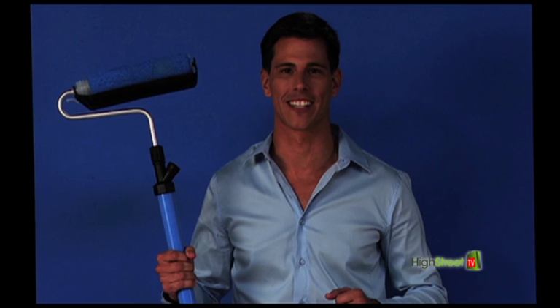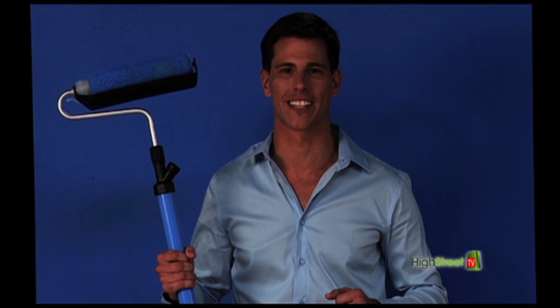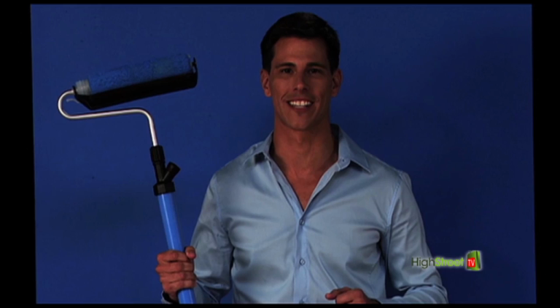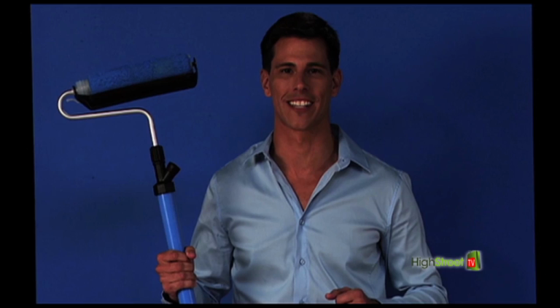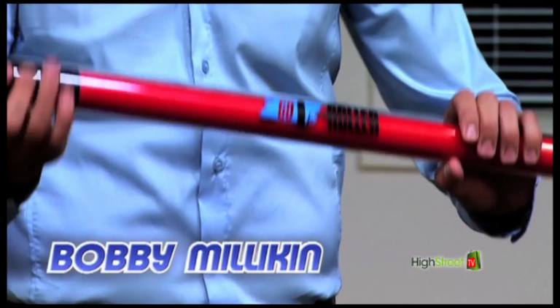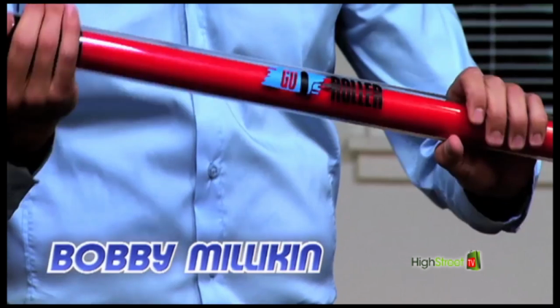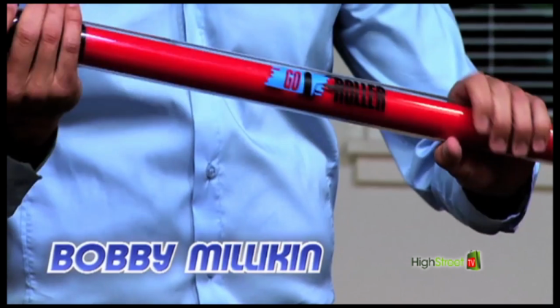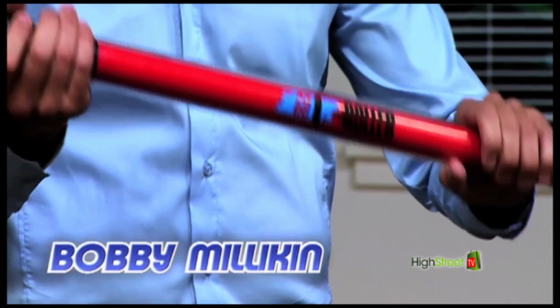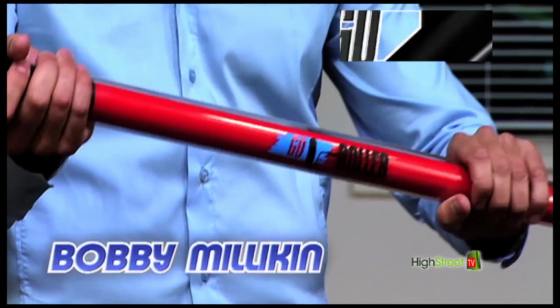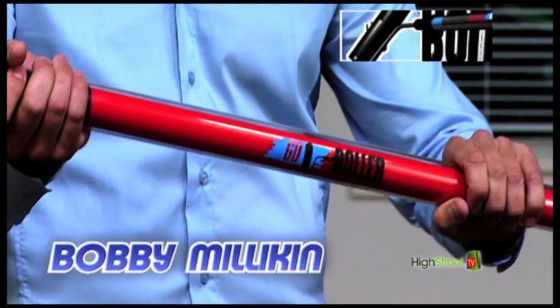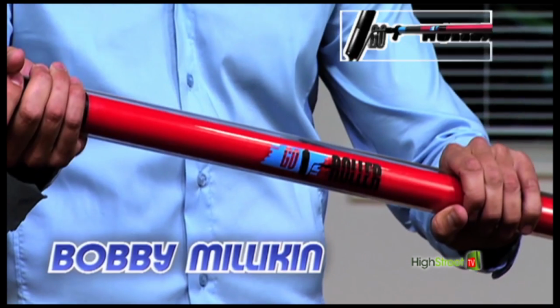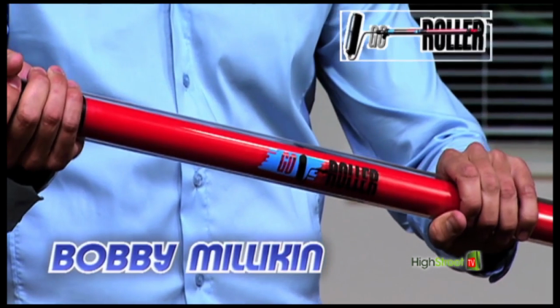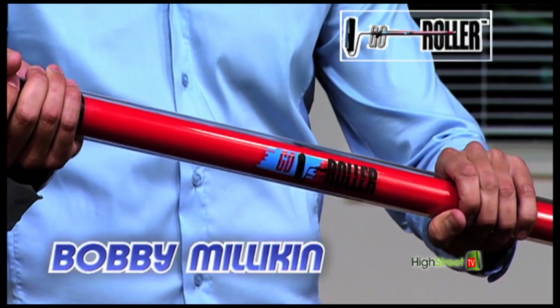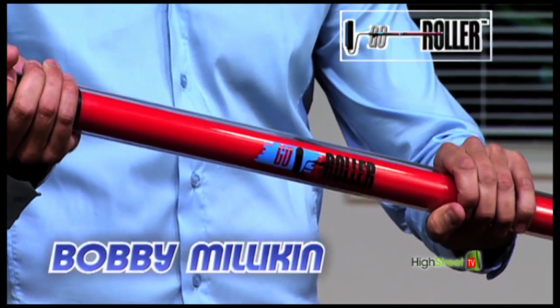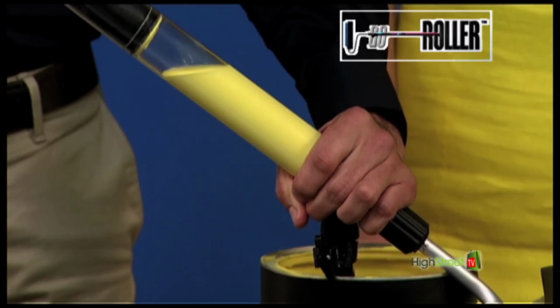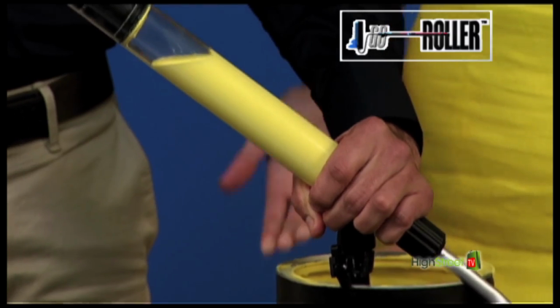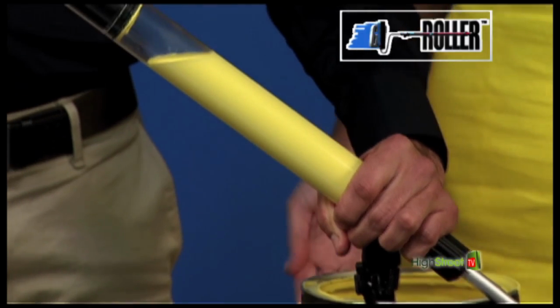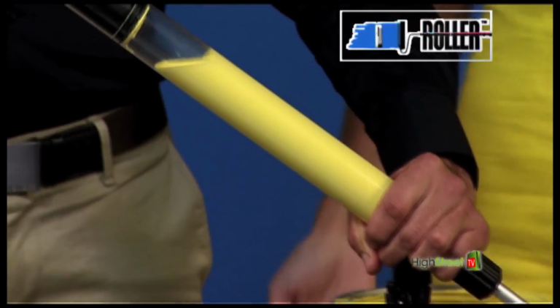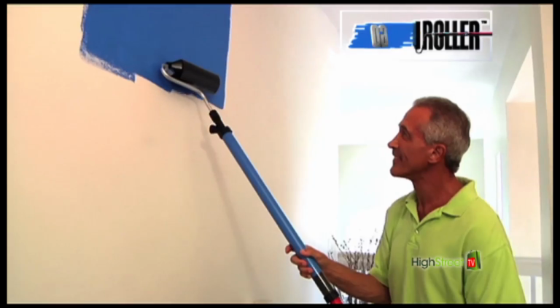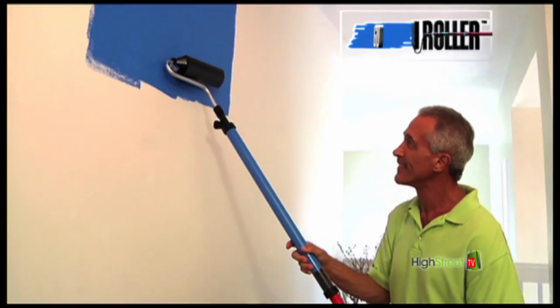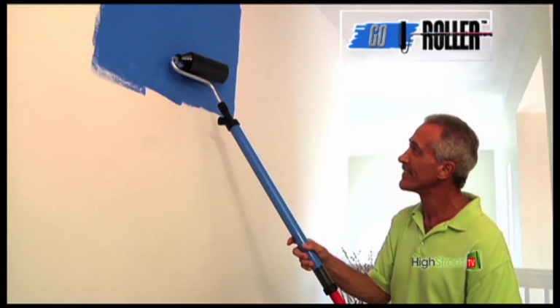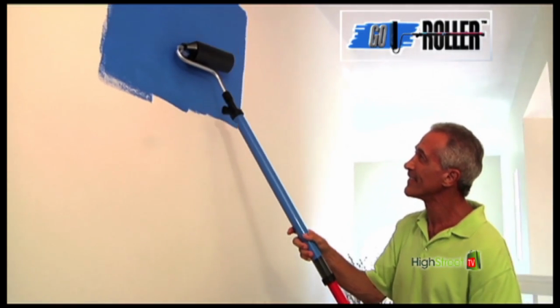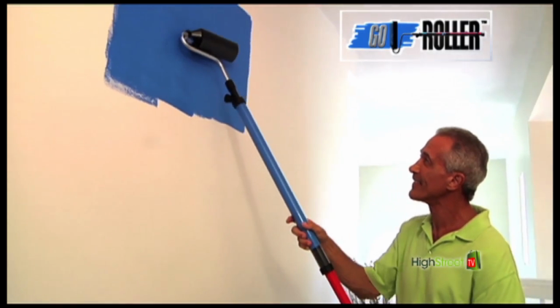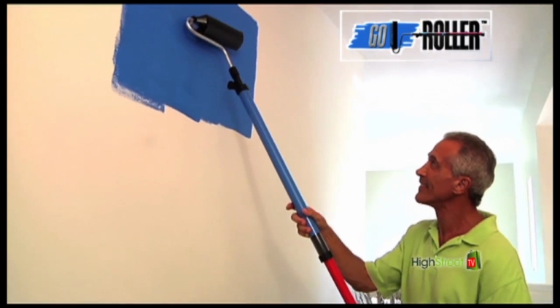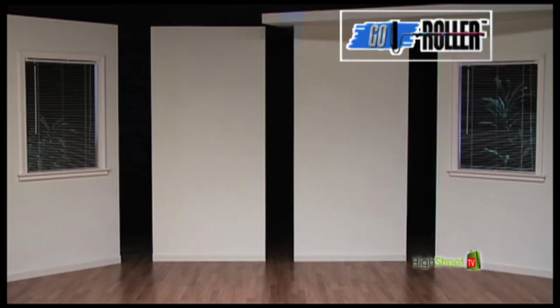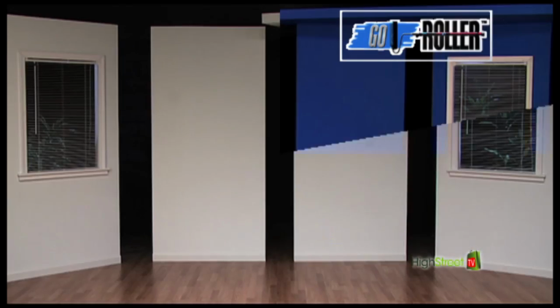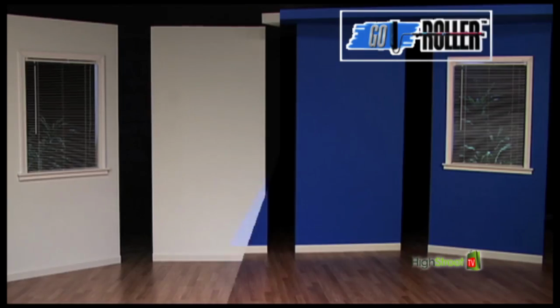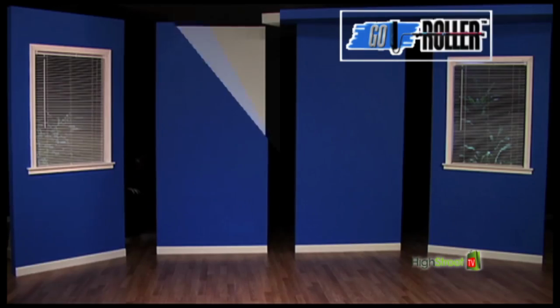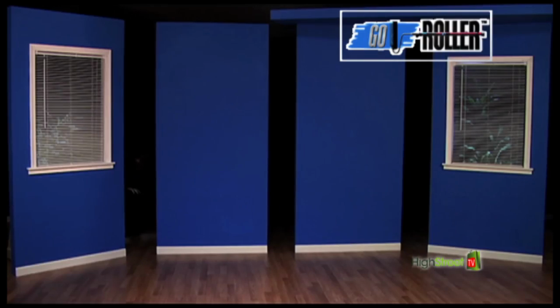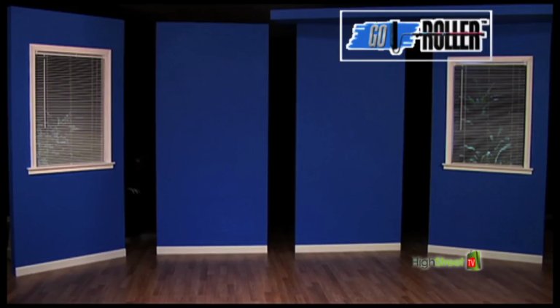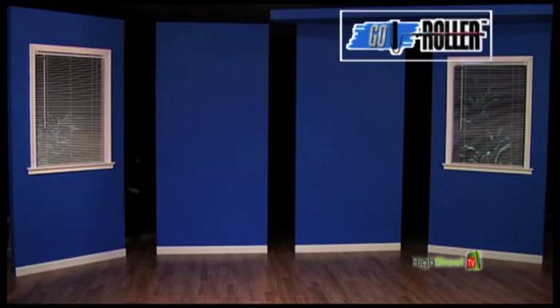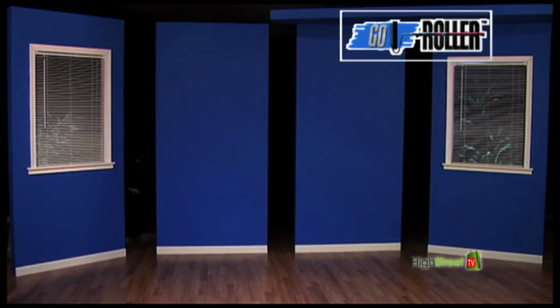Hi, Bobby Milliken here for Go Roller. Just fill, and it keeps on going. Paint an entire room.